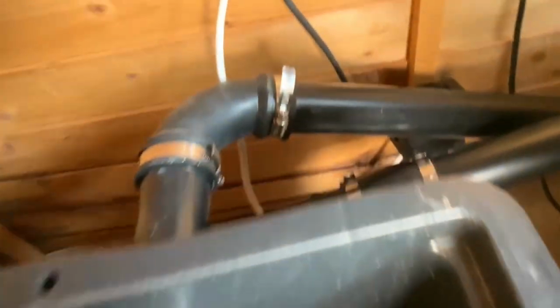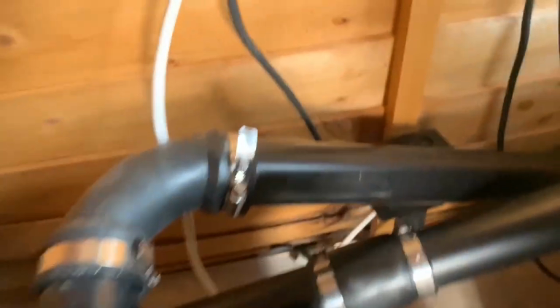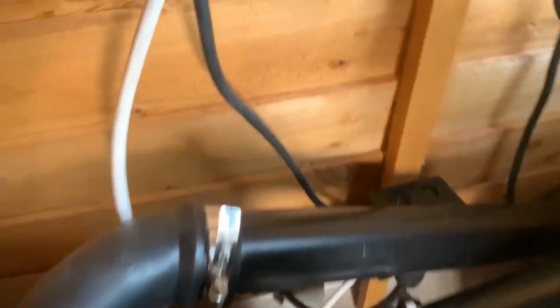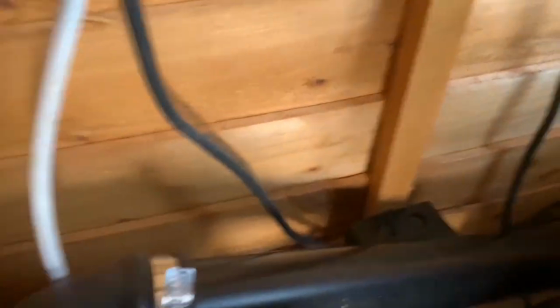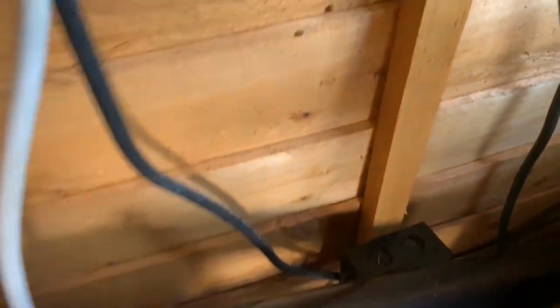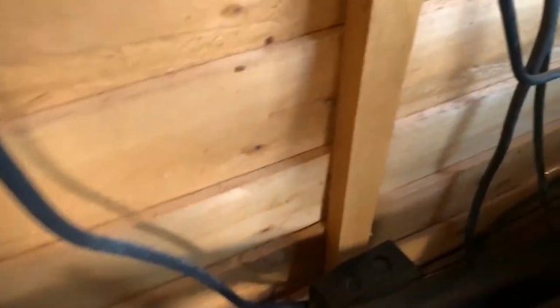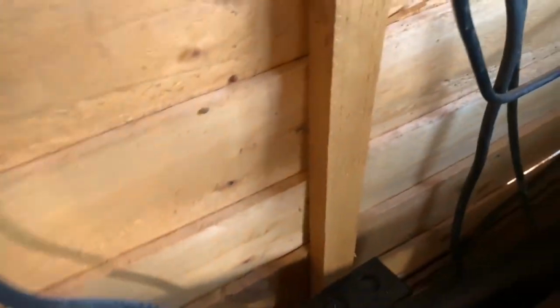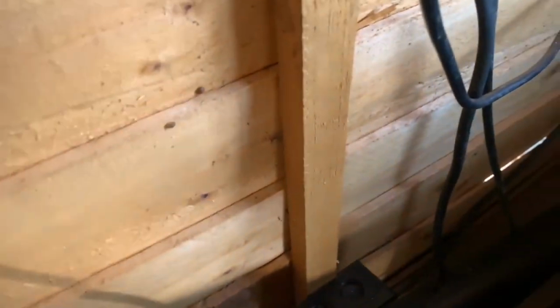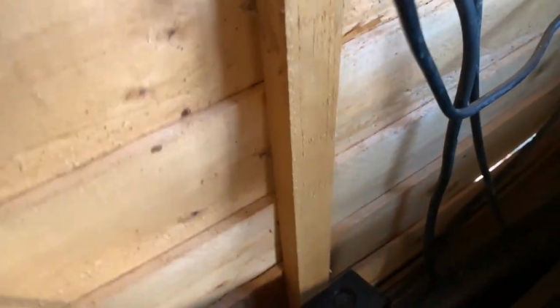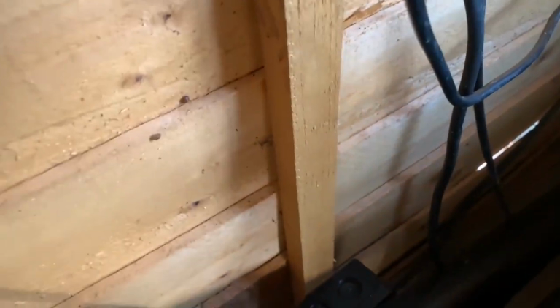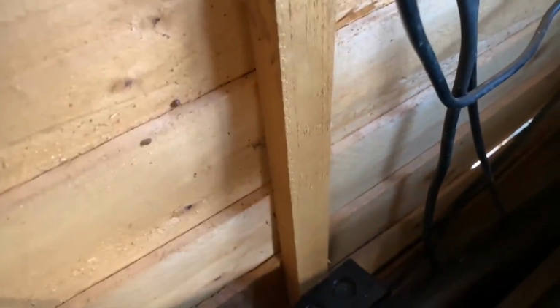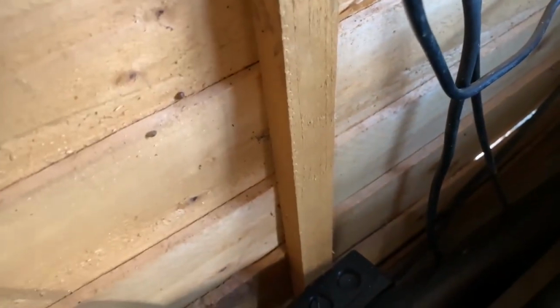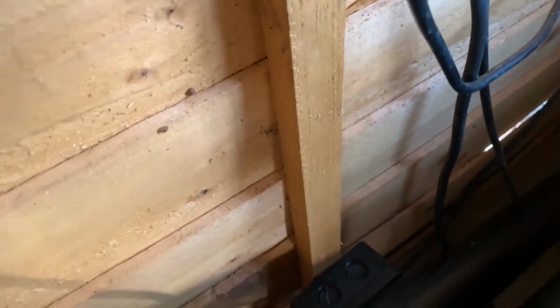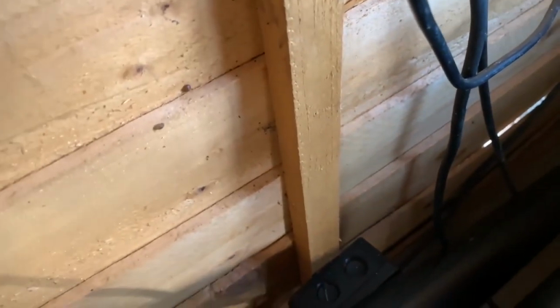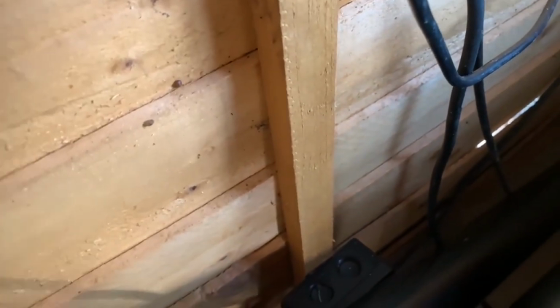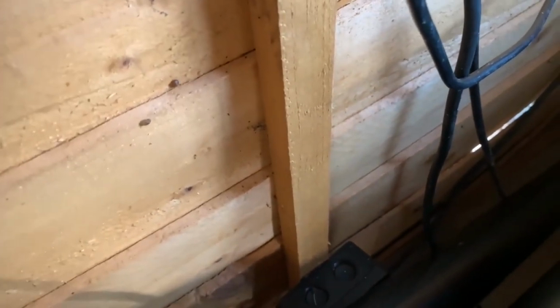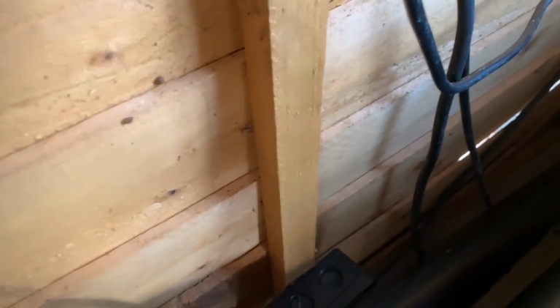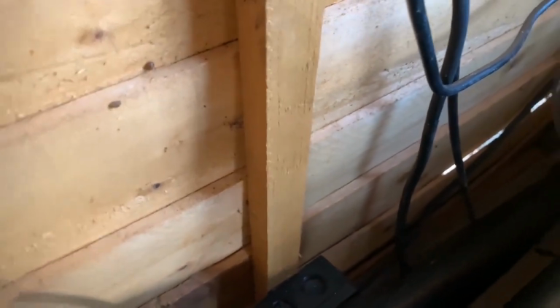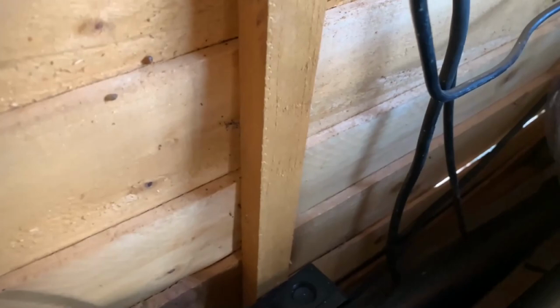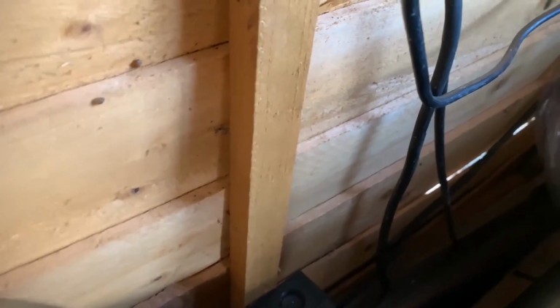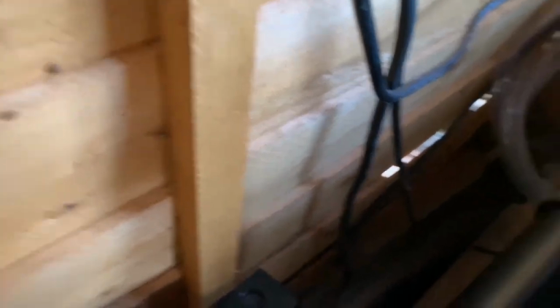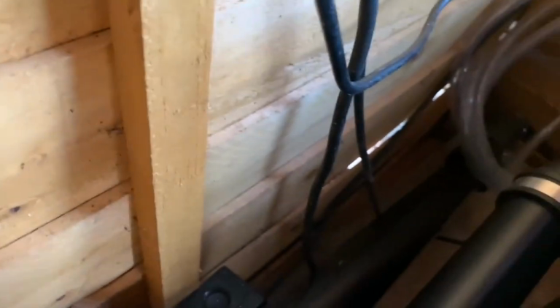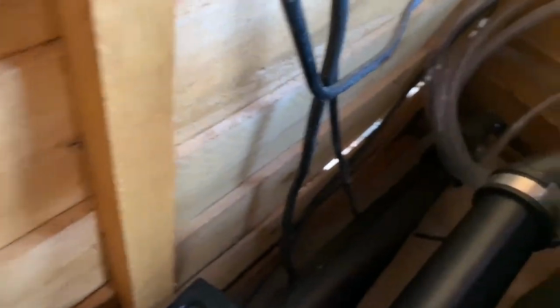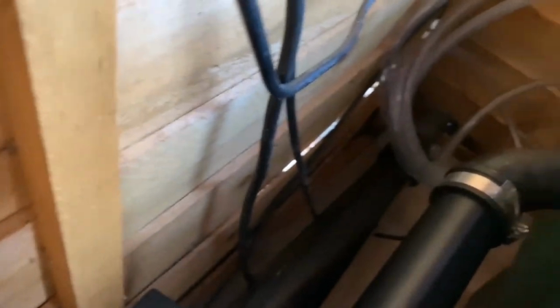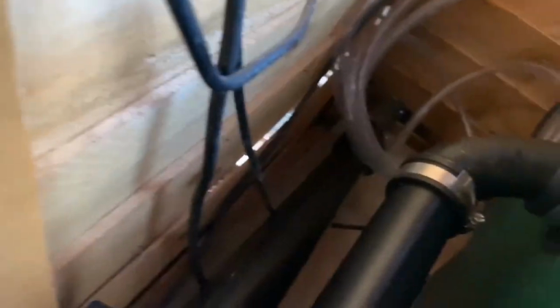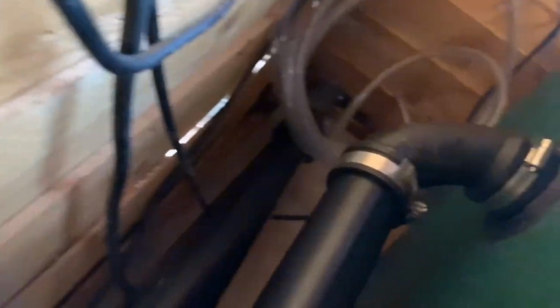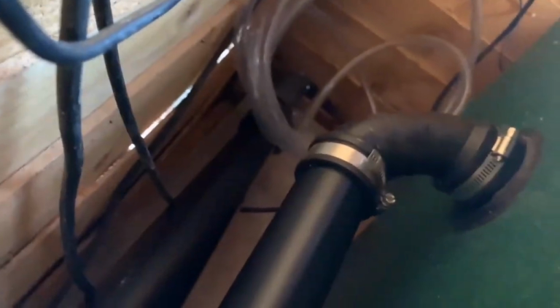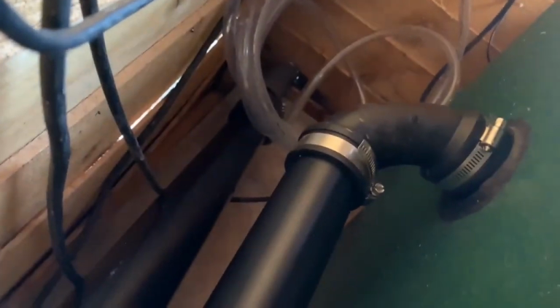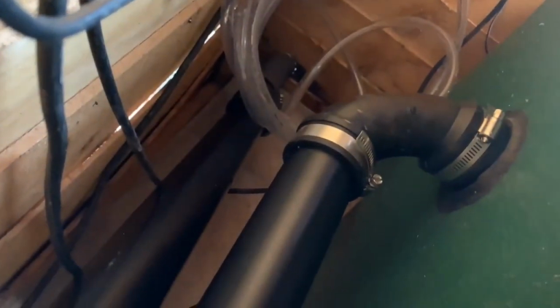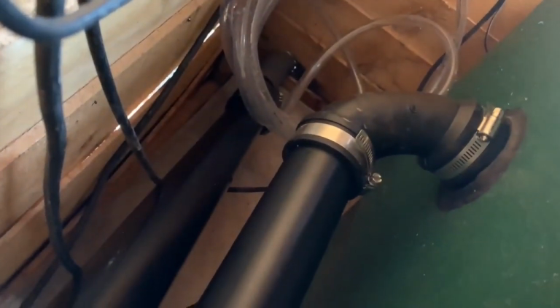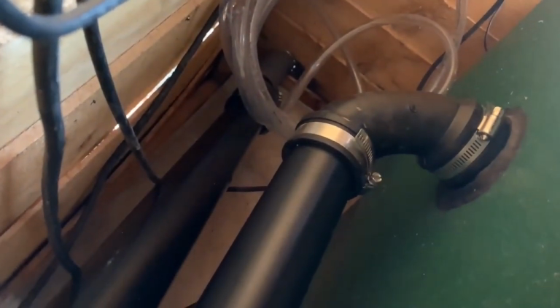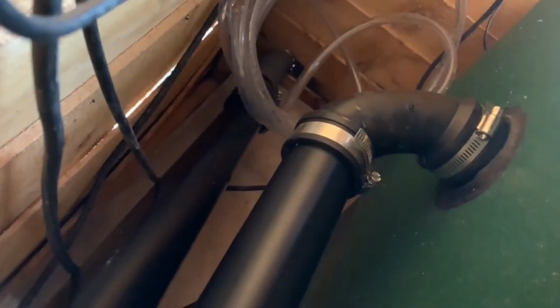Initial checks, pink towel aside, didn't show any leaks.